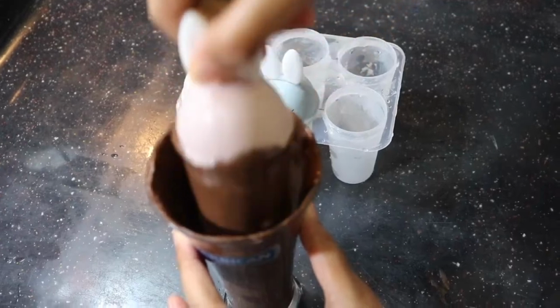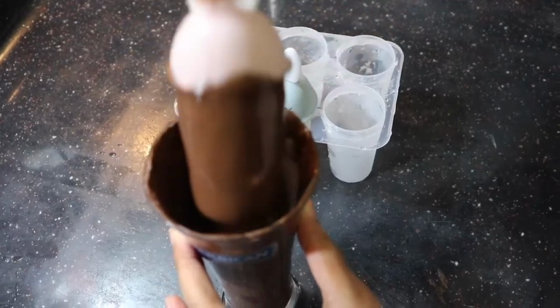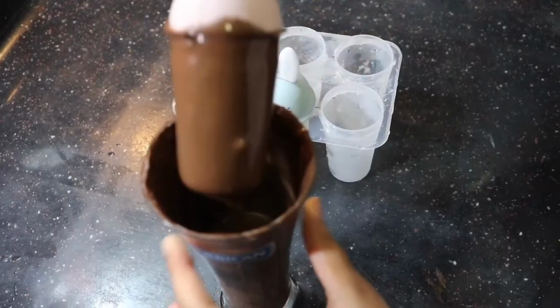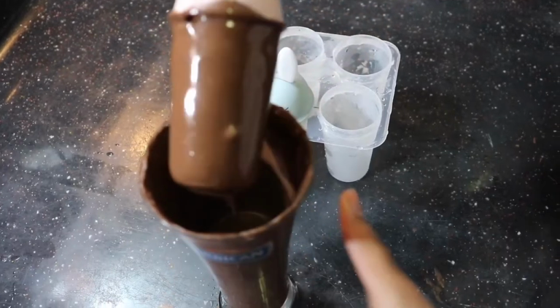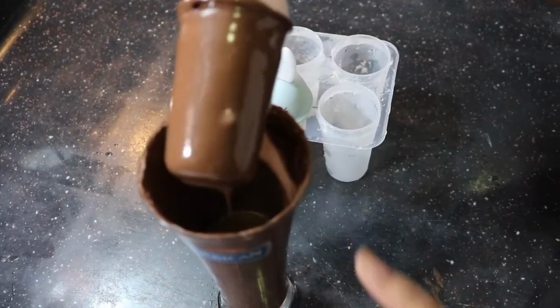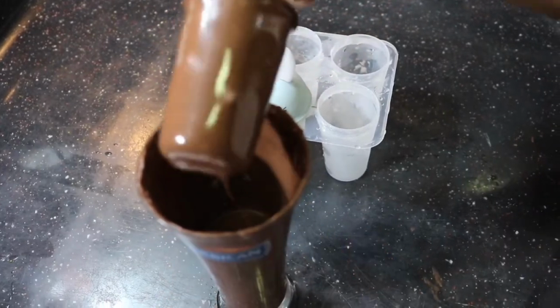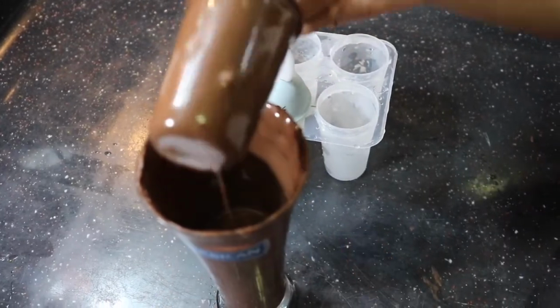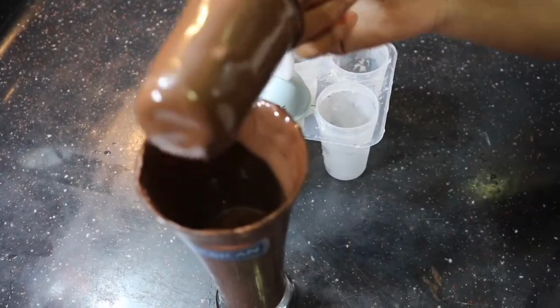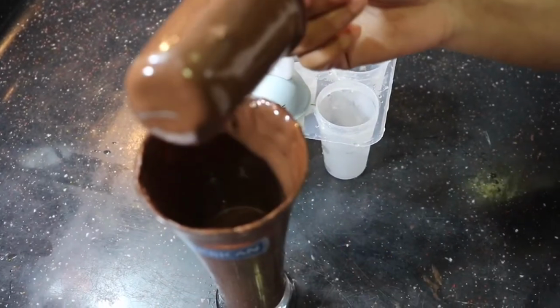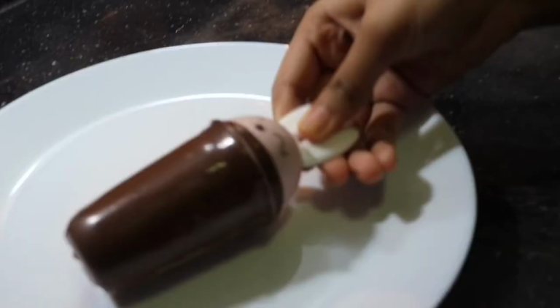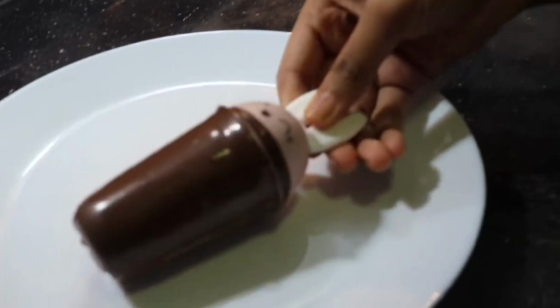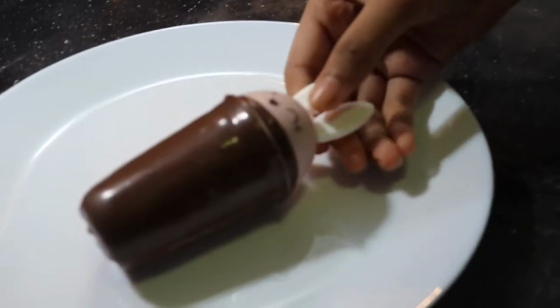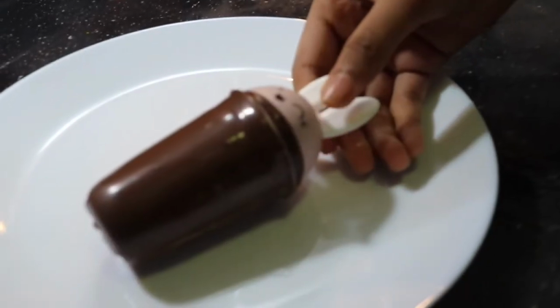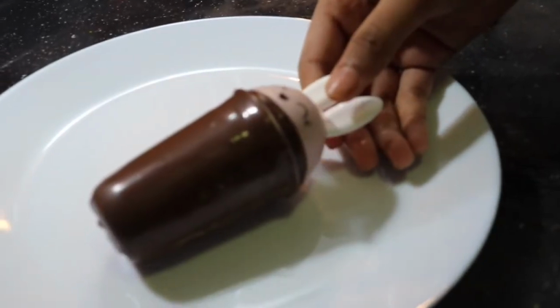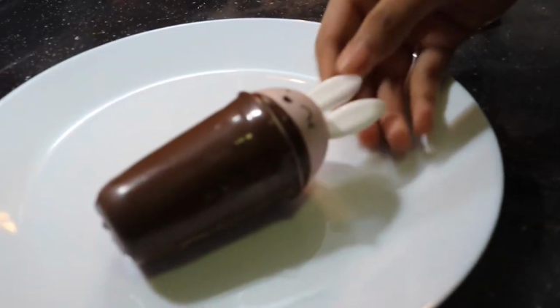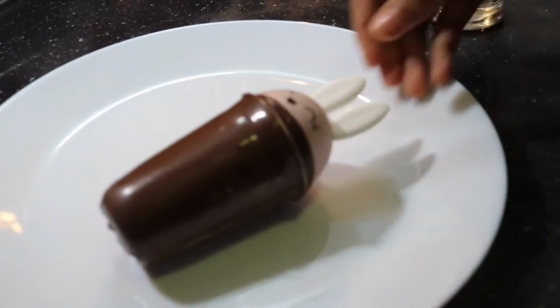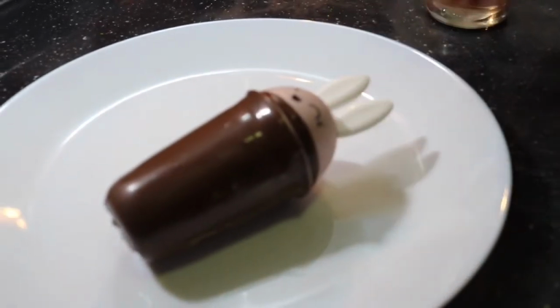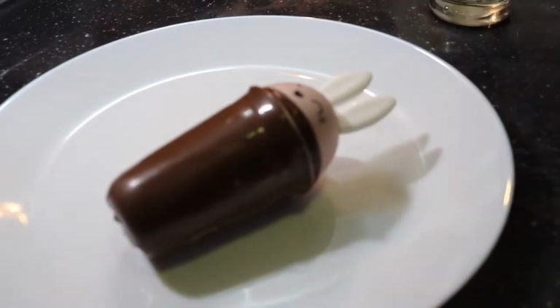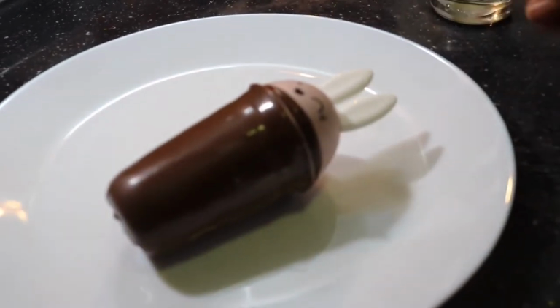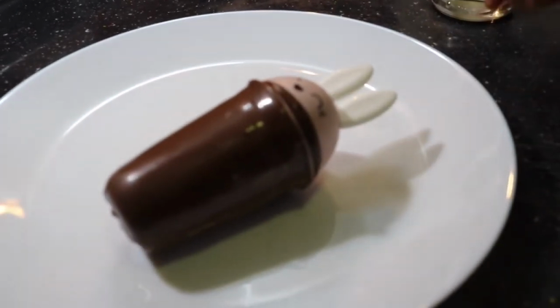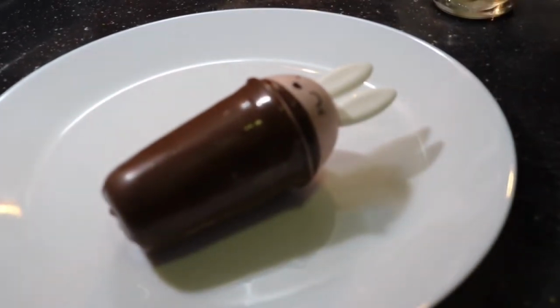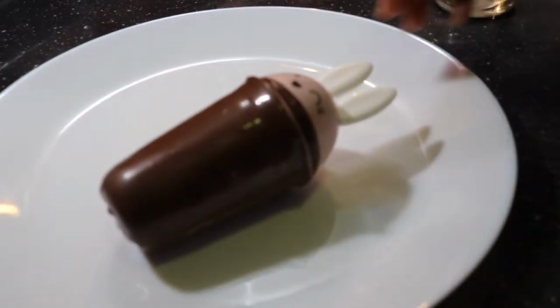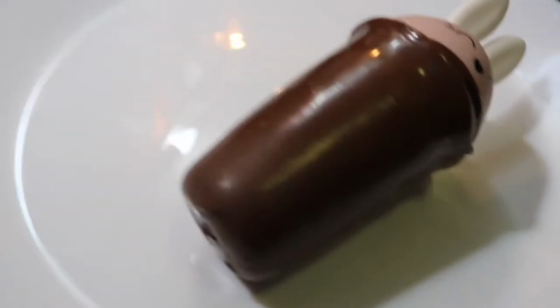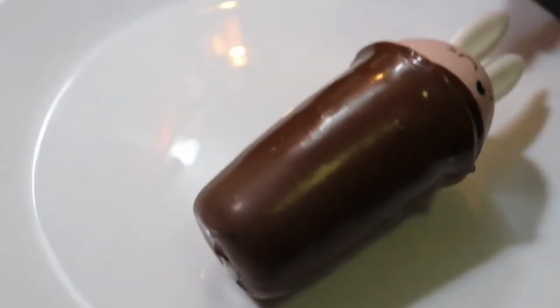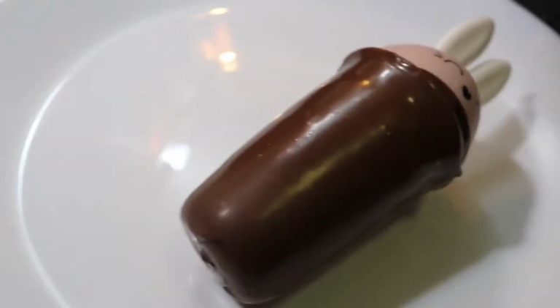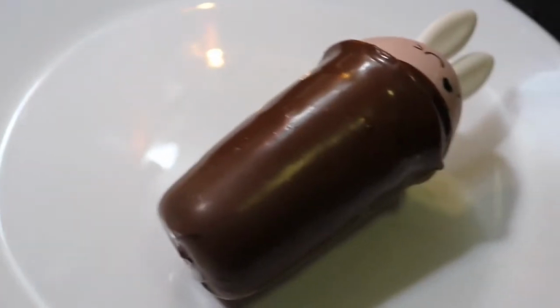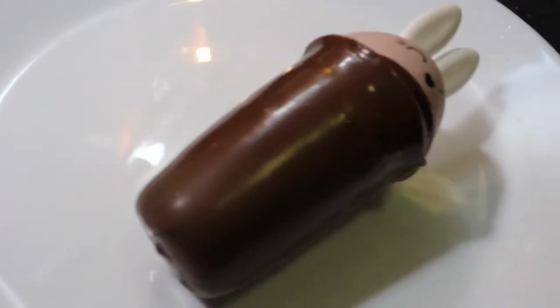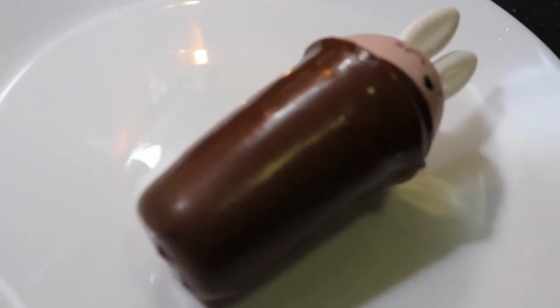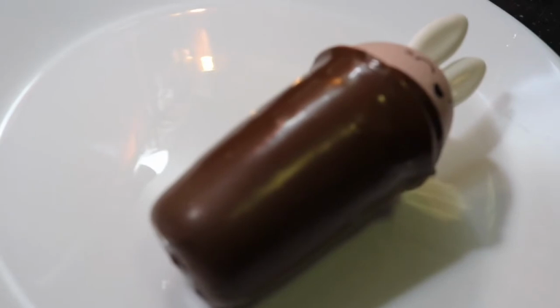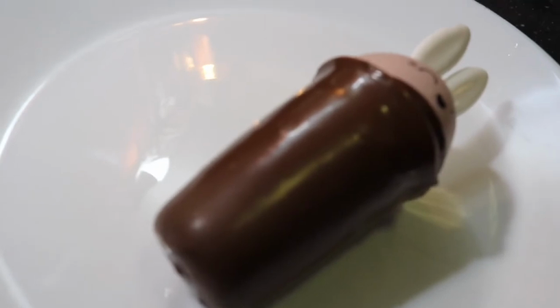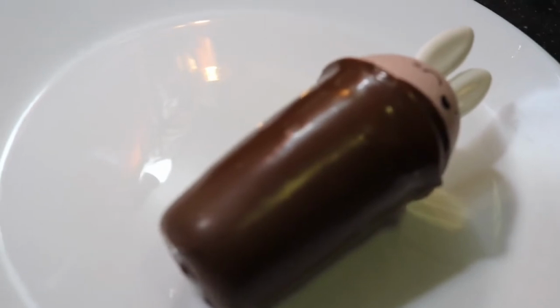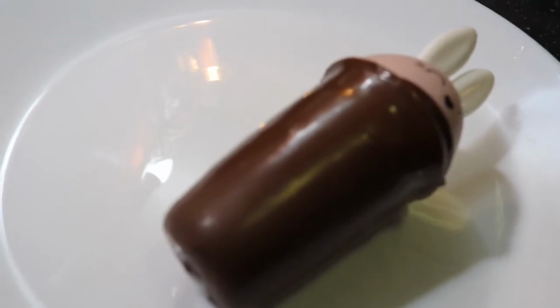Hi, I am Fida. Here is a recipe for Choco Bar Ice Cream. It's a recipe using whipping cream and condensed milk.